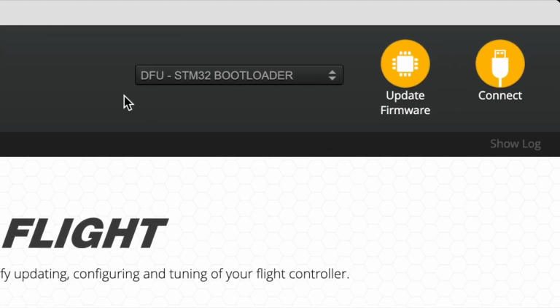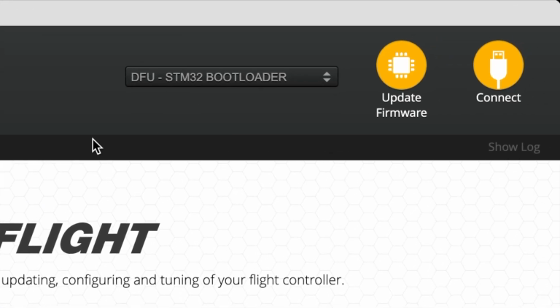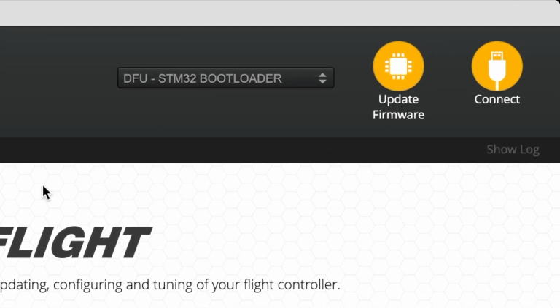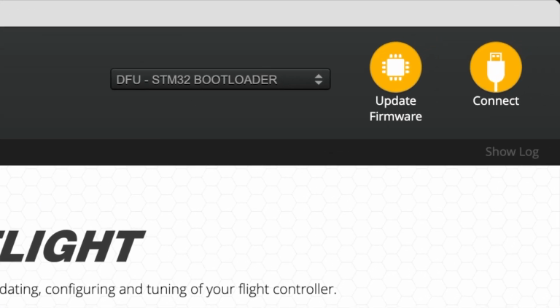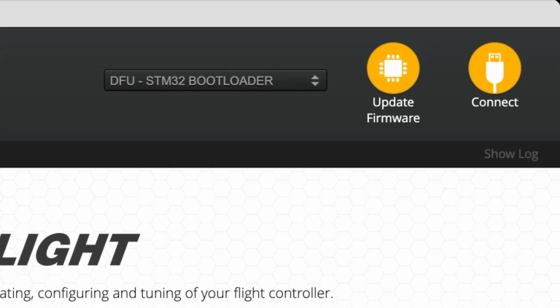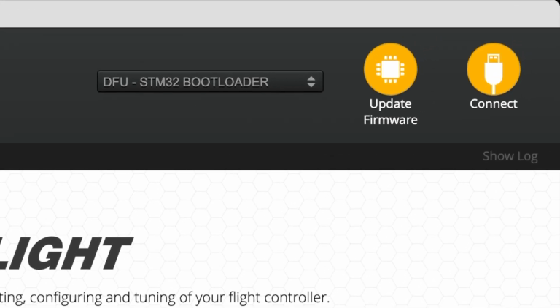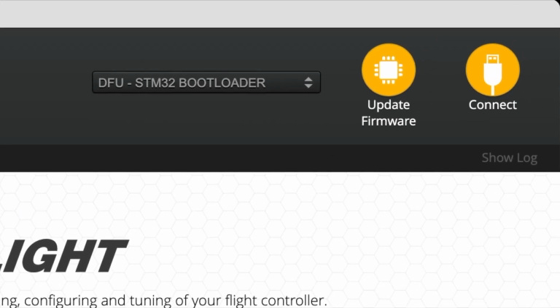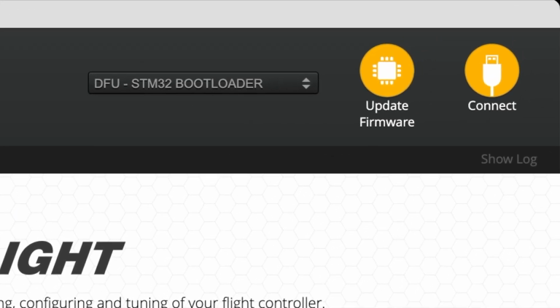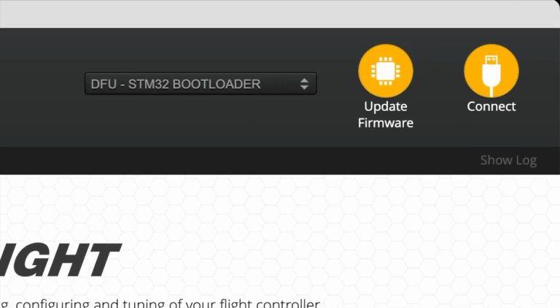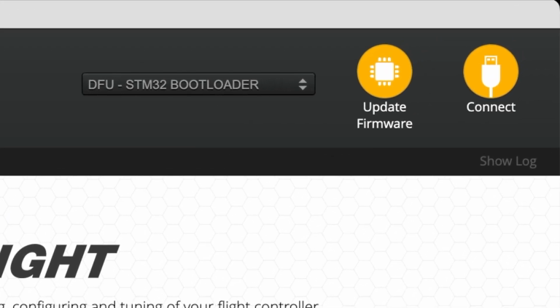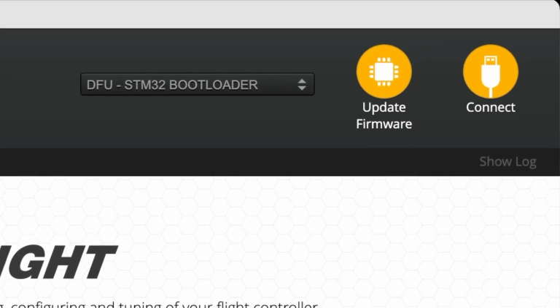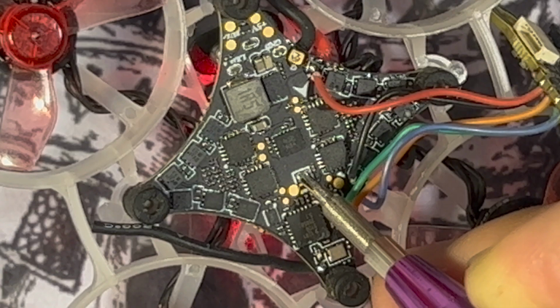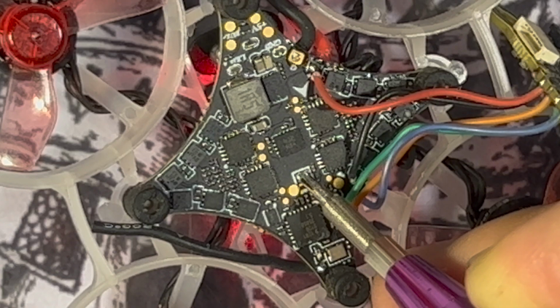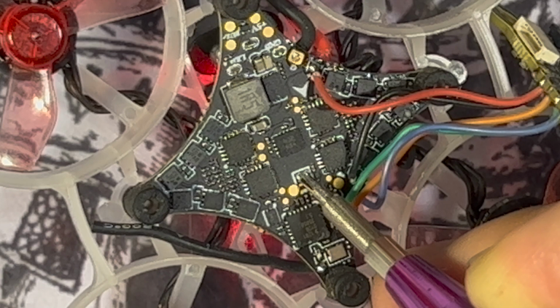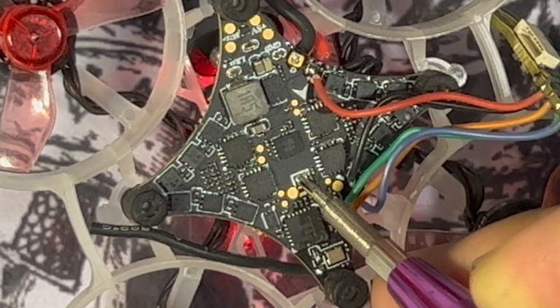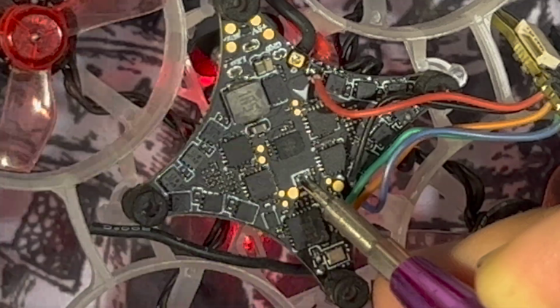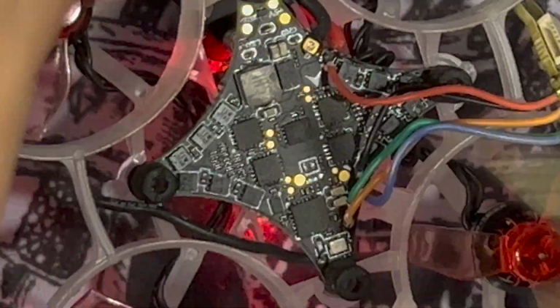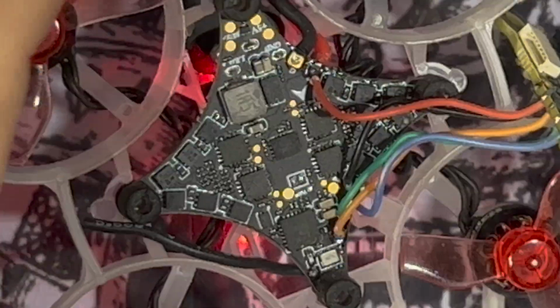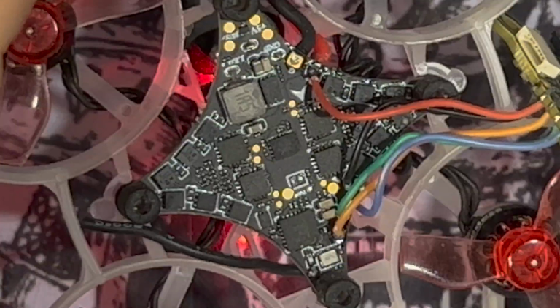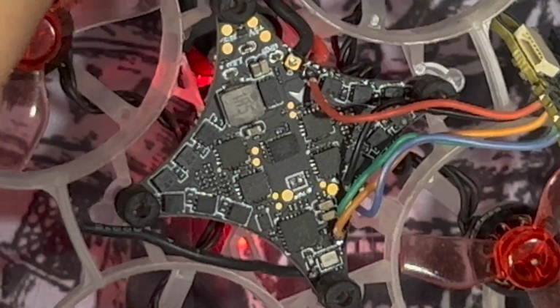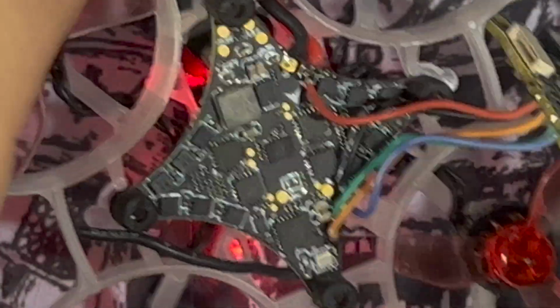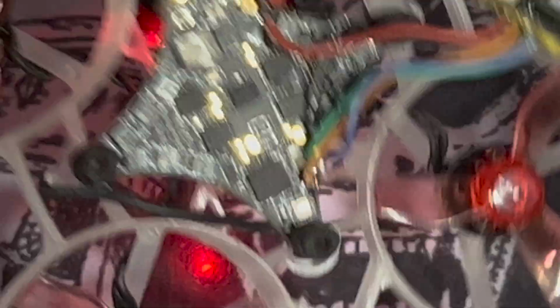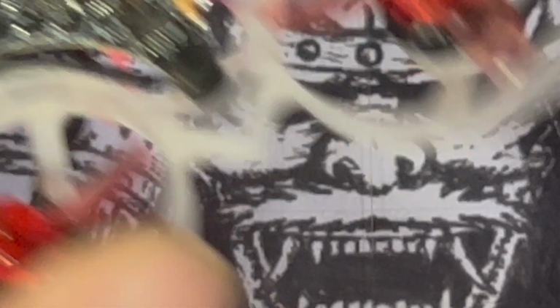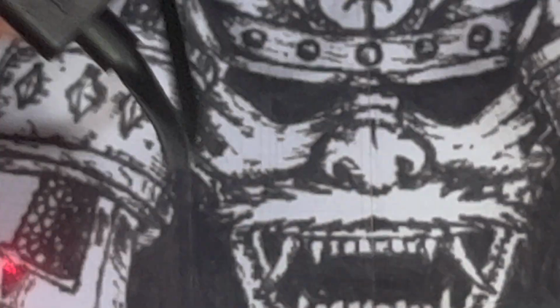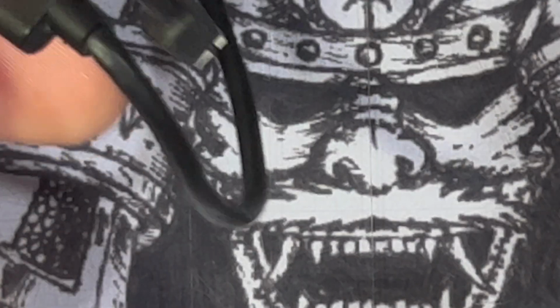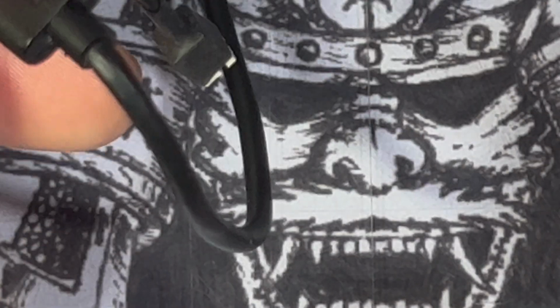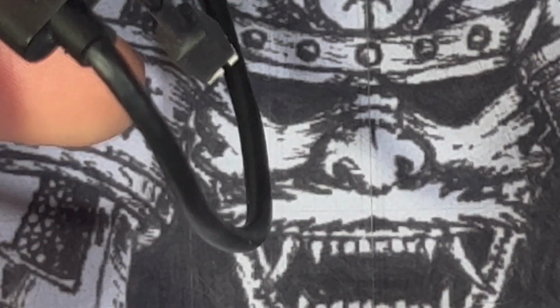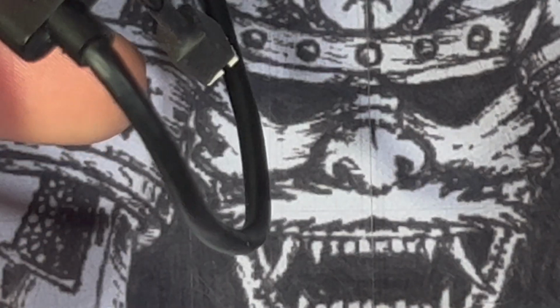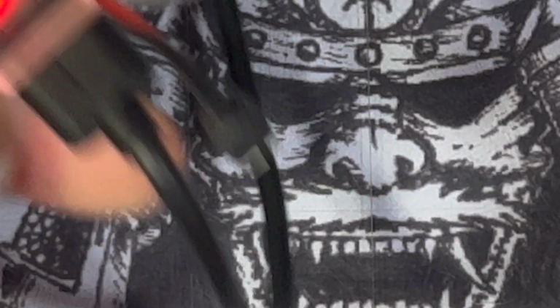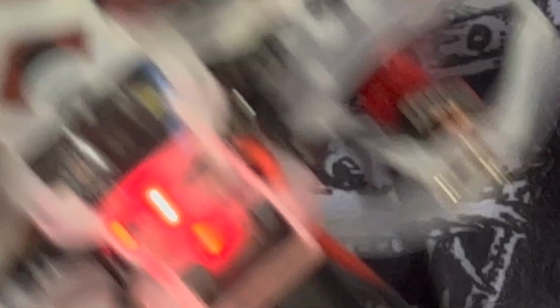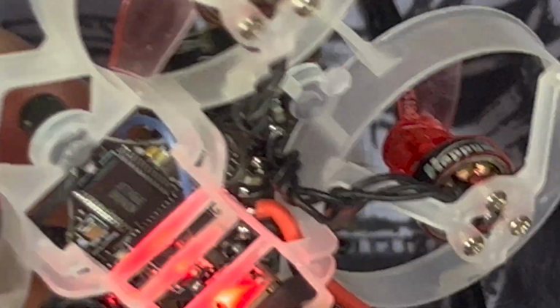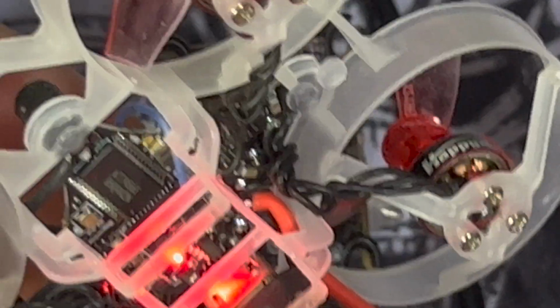From here, check that the lights are solid — this means that it's in bootloader mode.